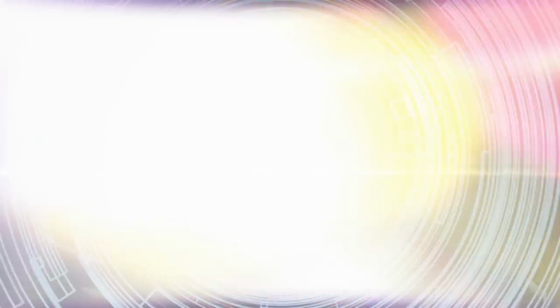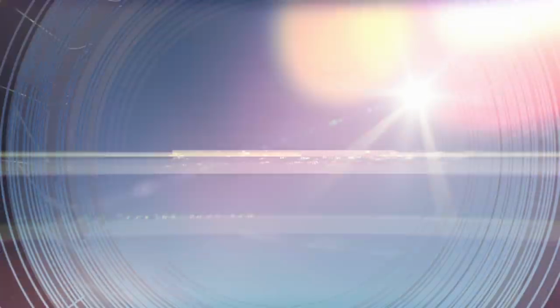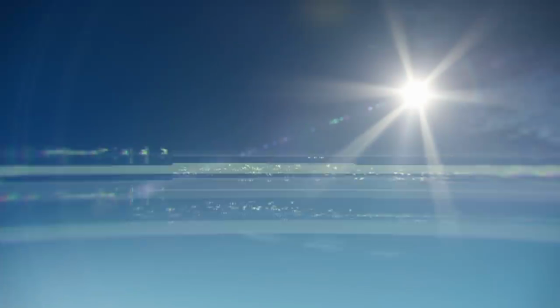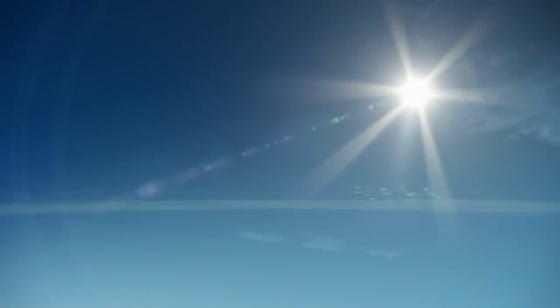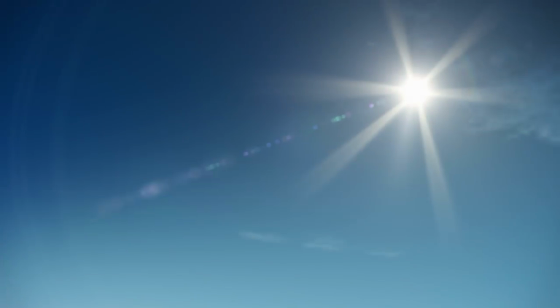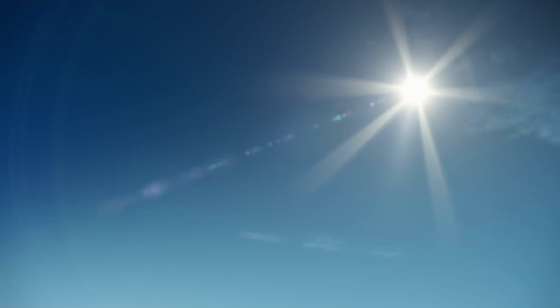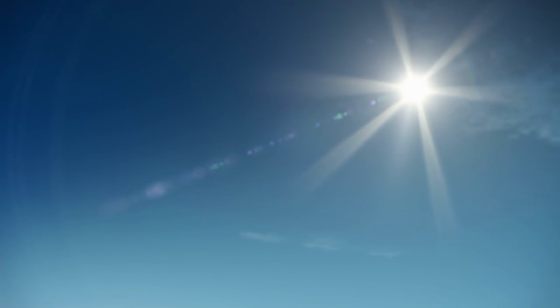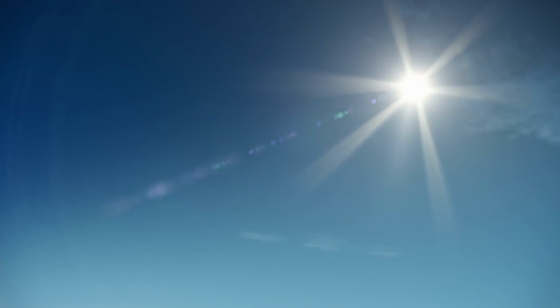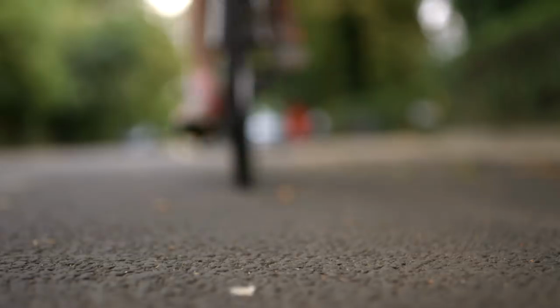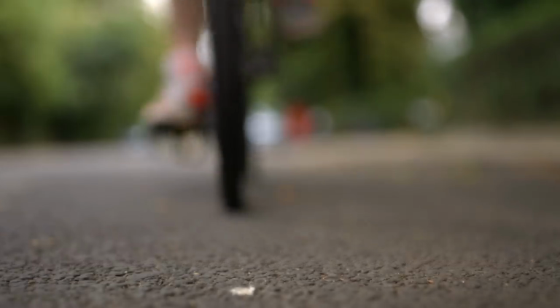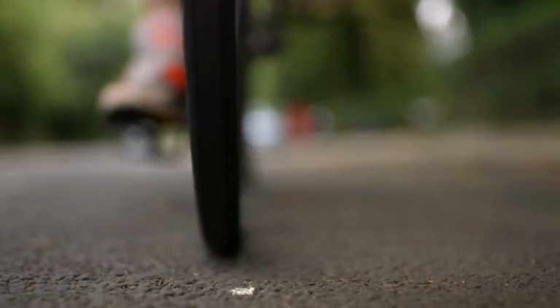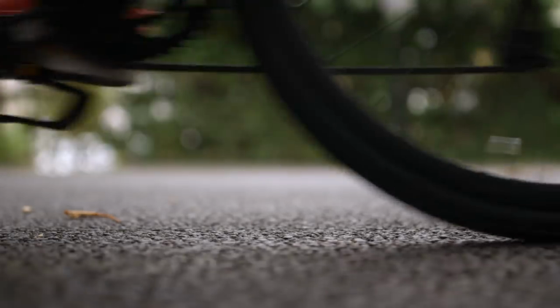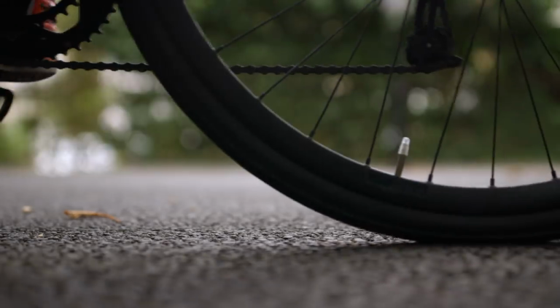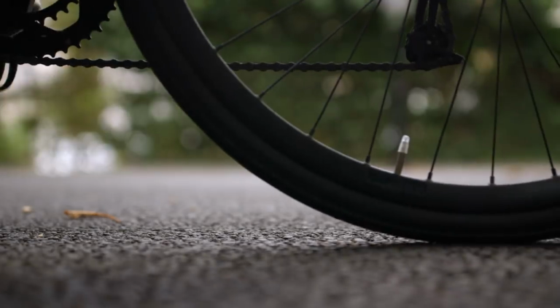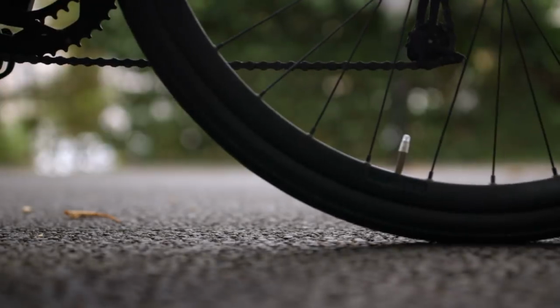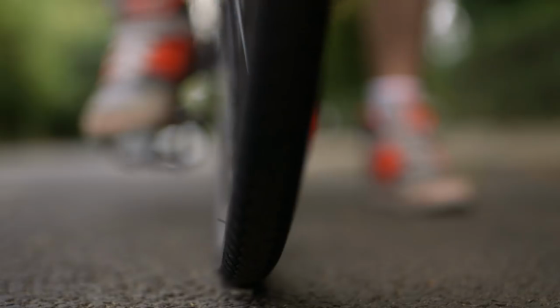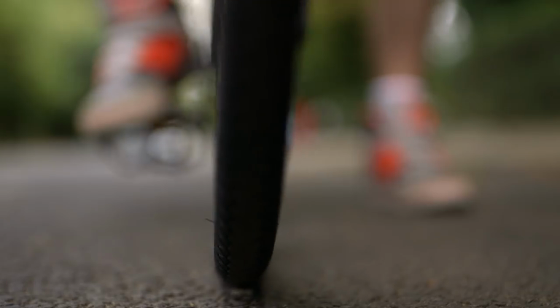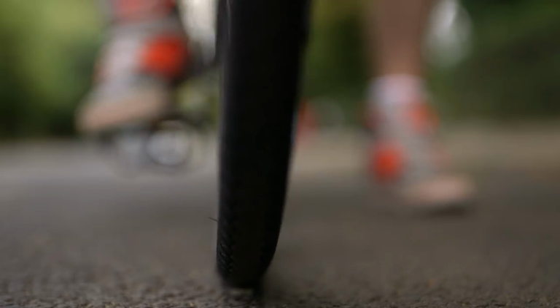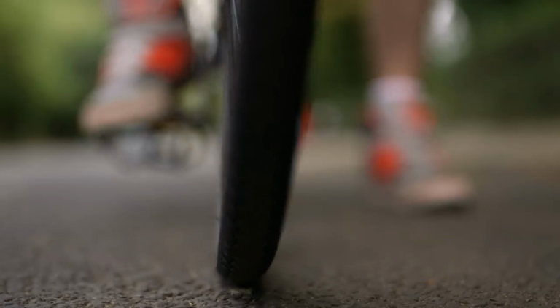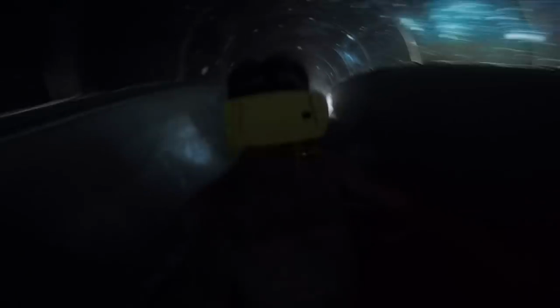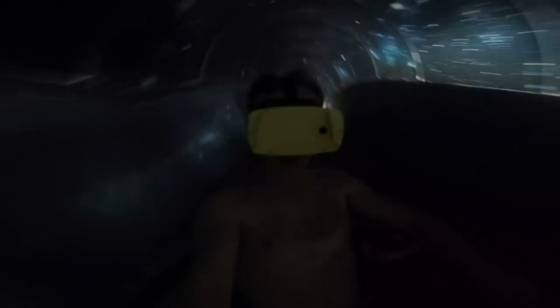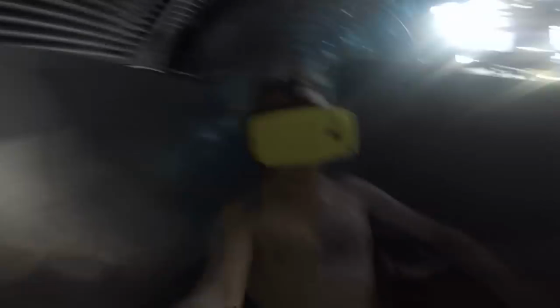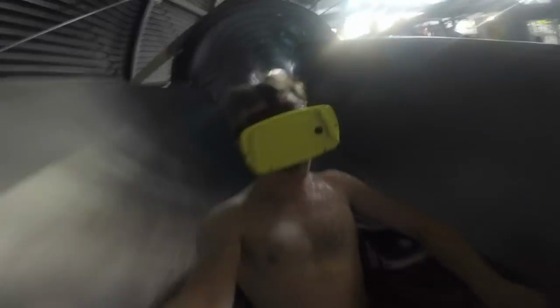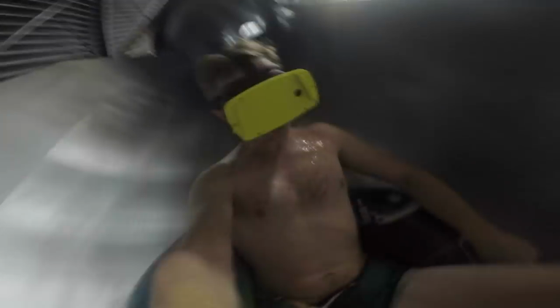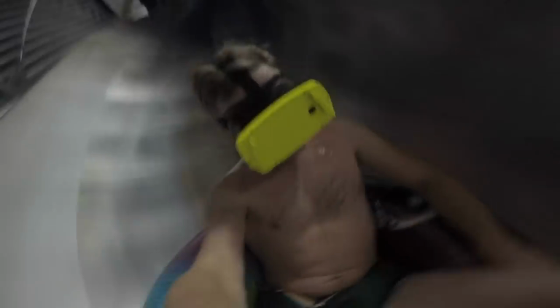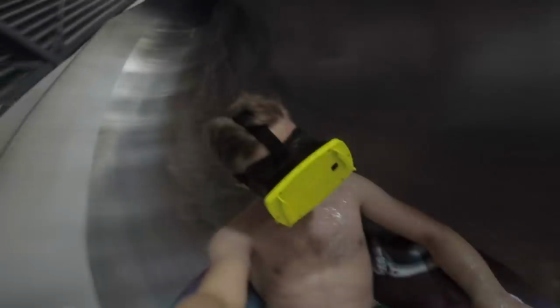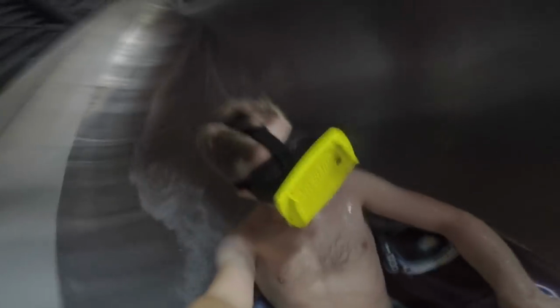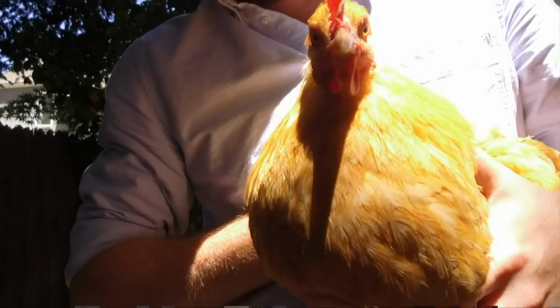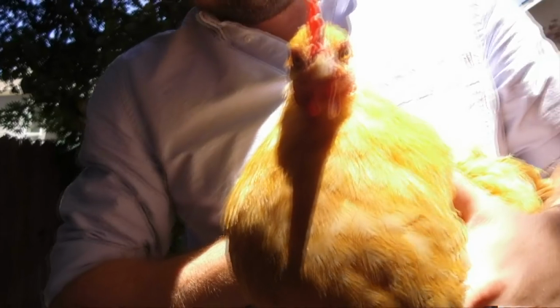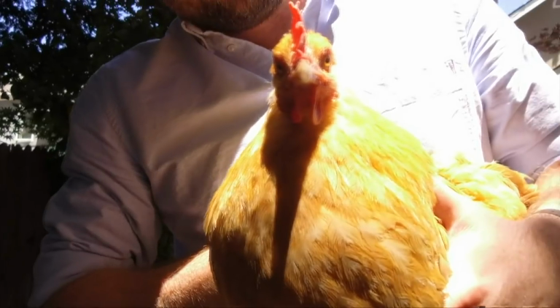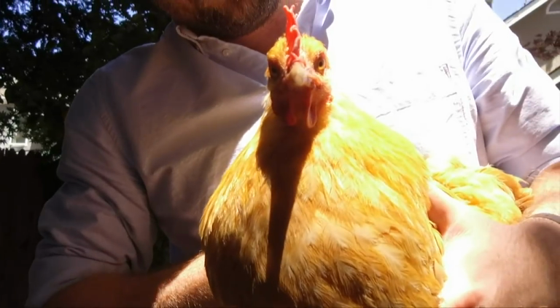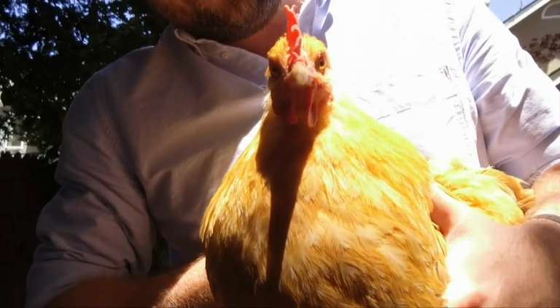This week it's a summer sizzler with wheels, slides and a very scary chicken.